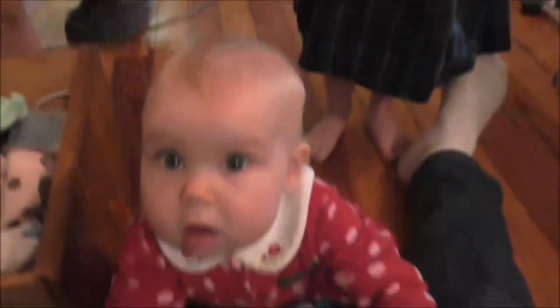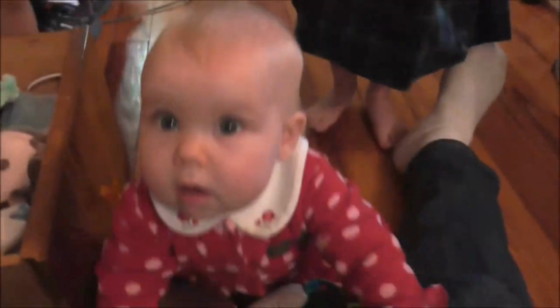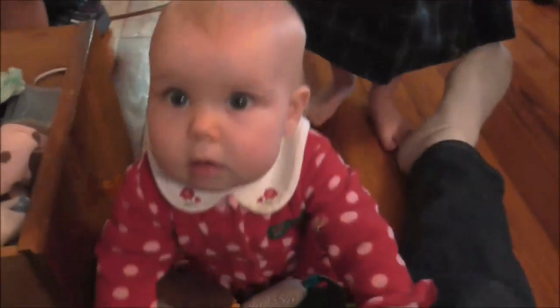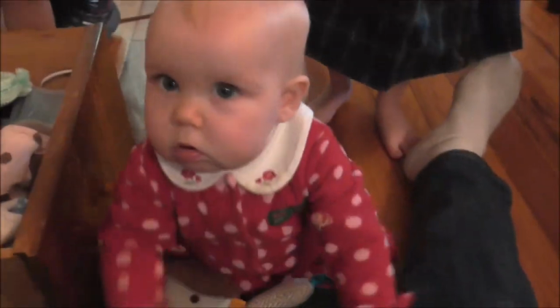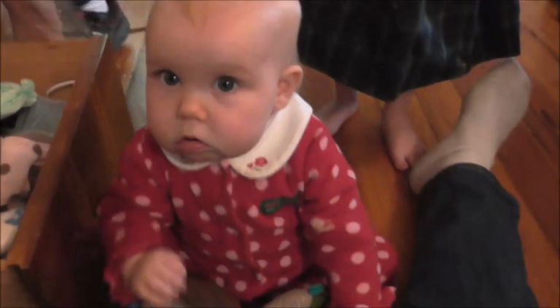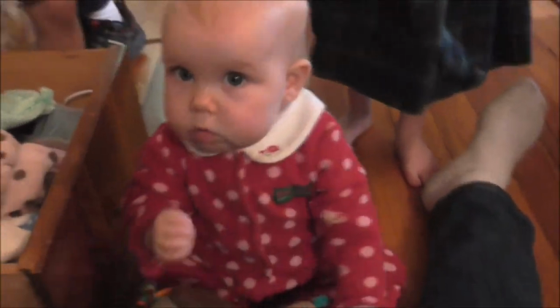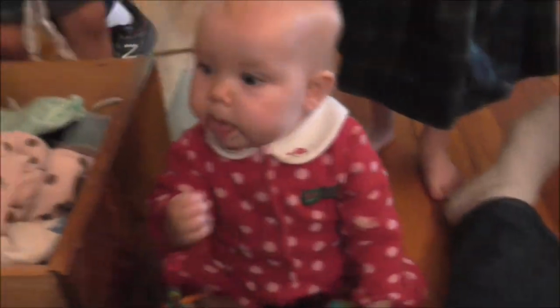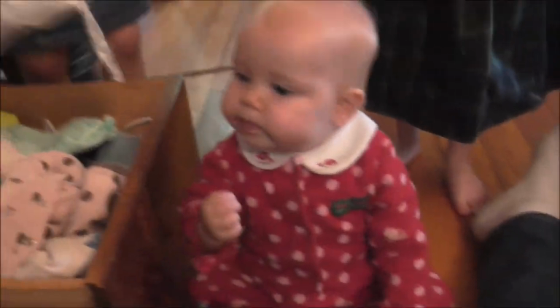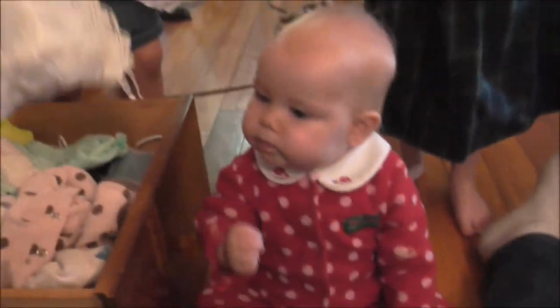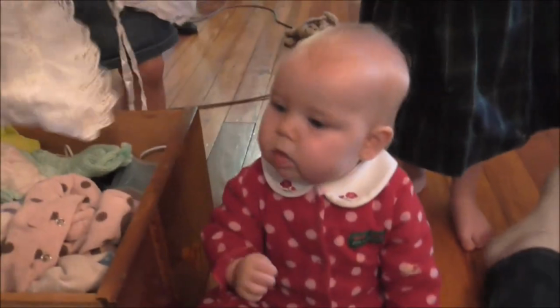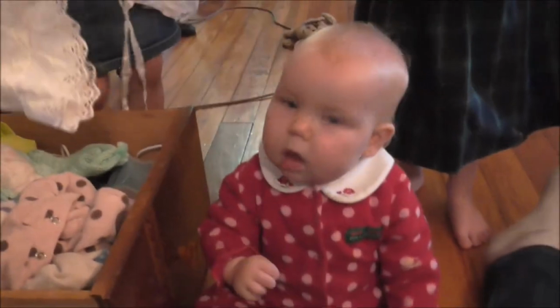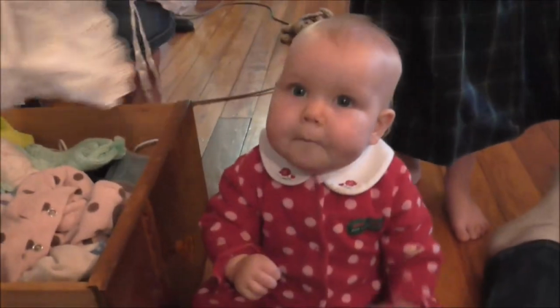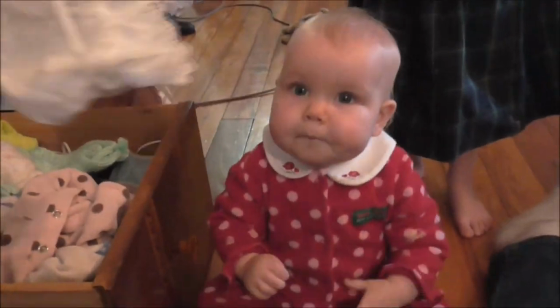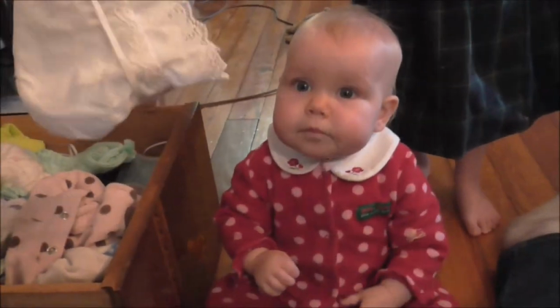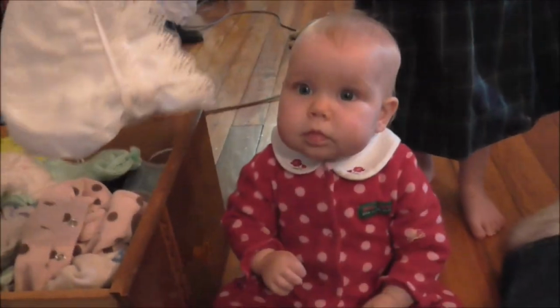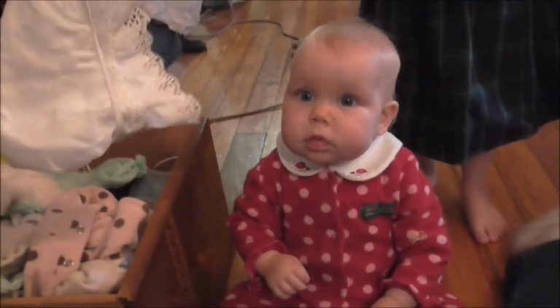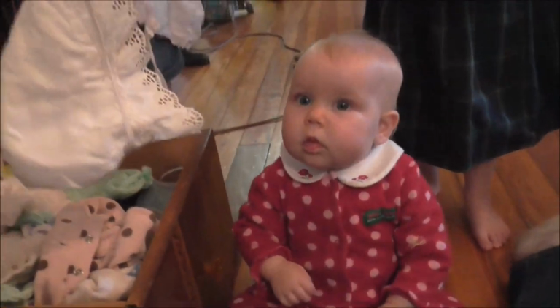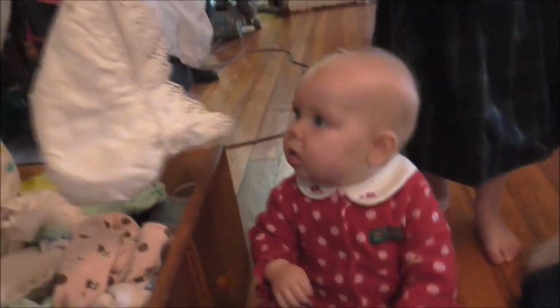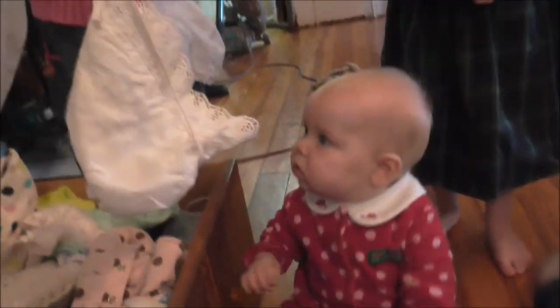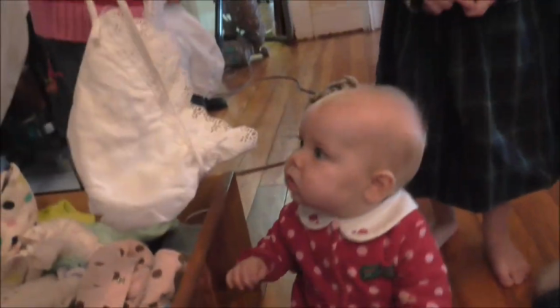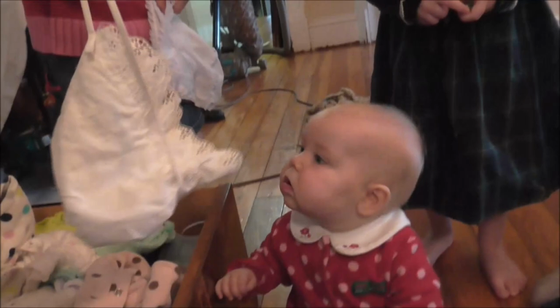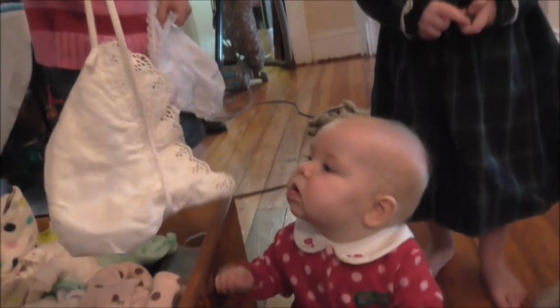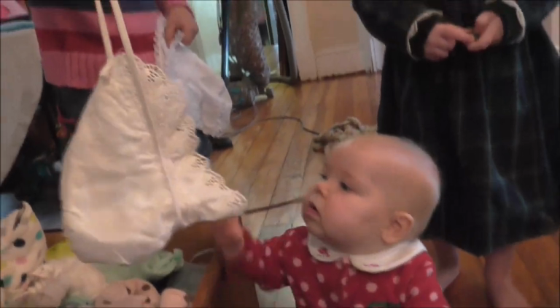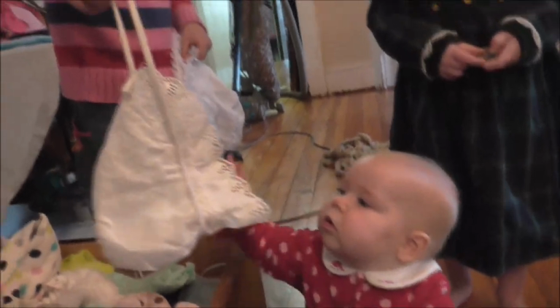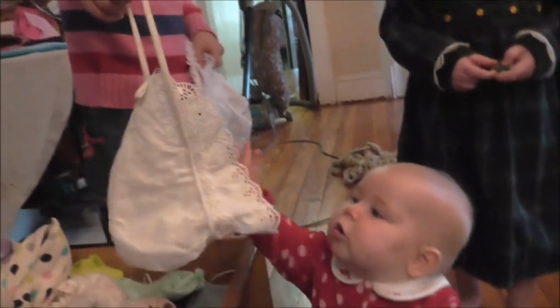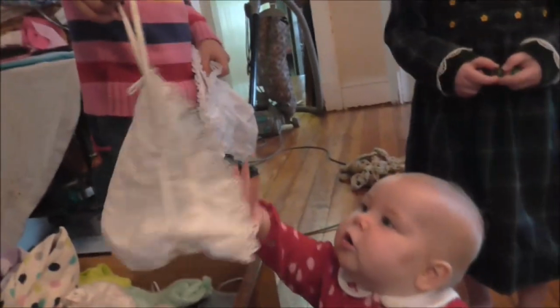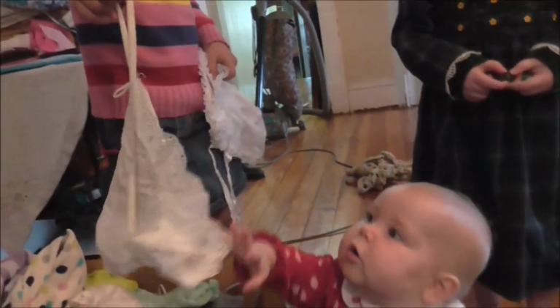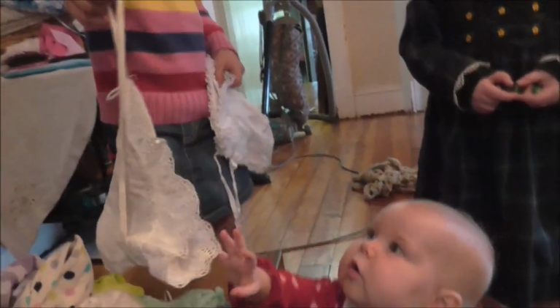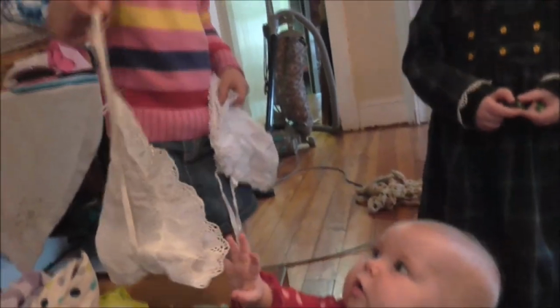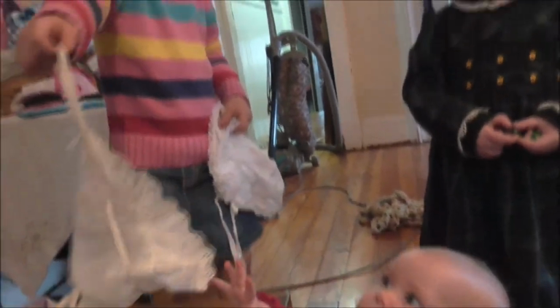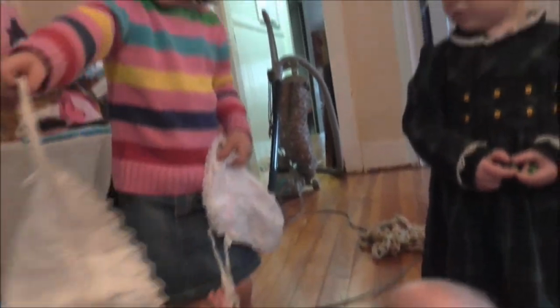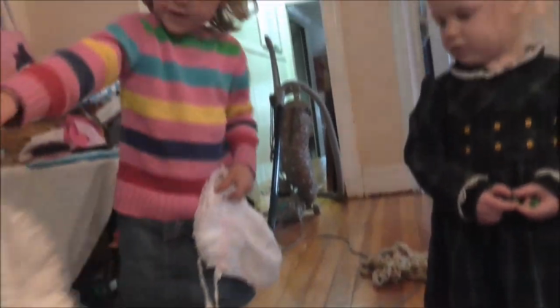We're pulling out the little stuff that won't fit Lillian anymore. Lillian, does this stuff fit?